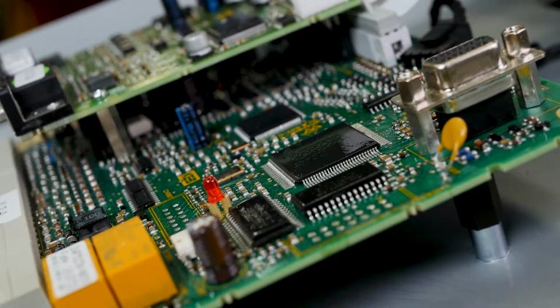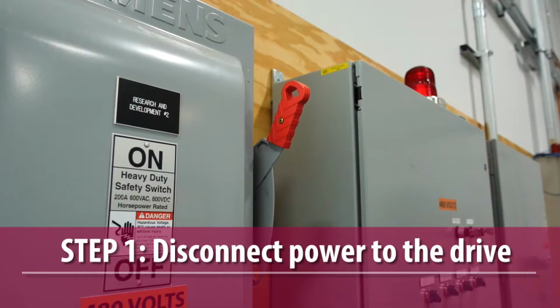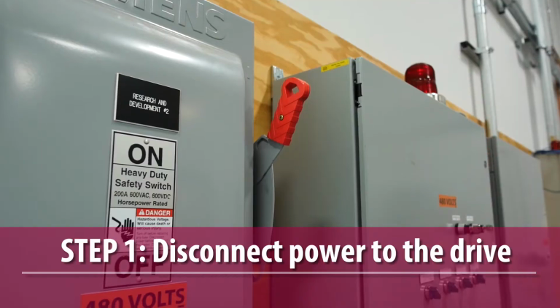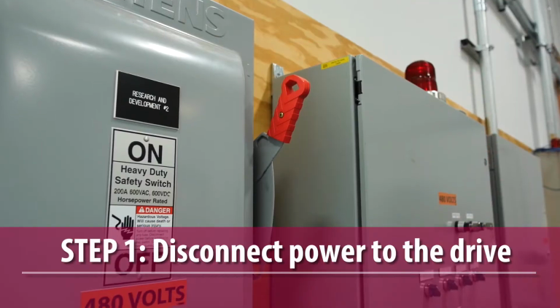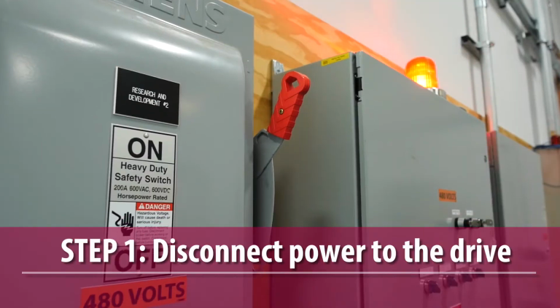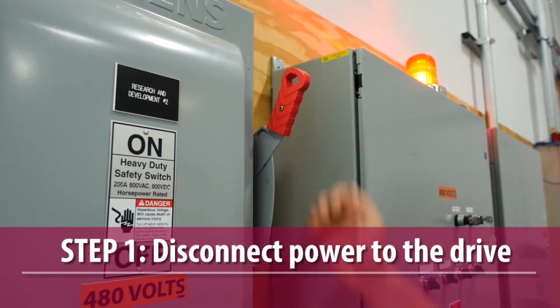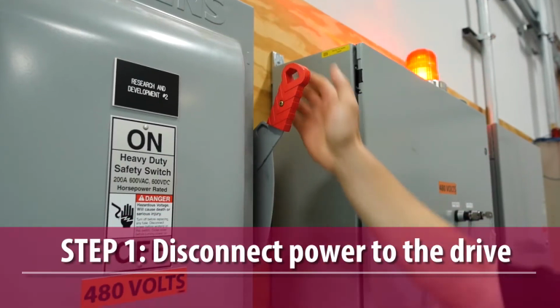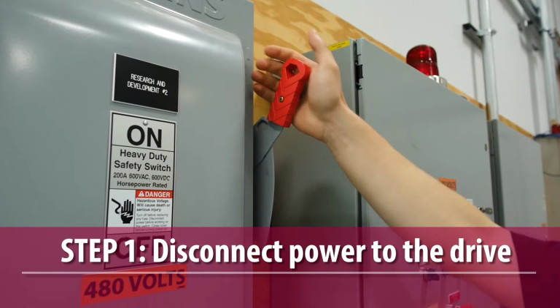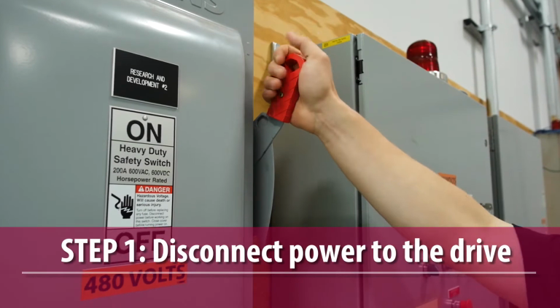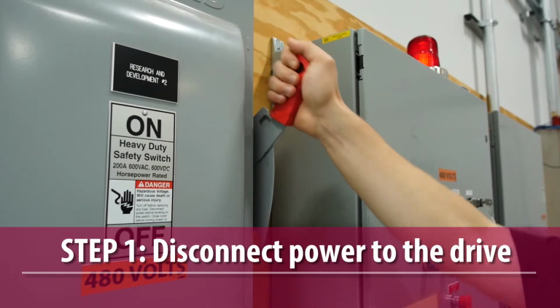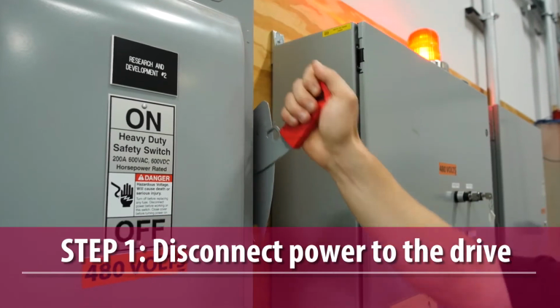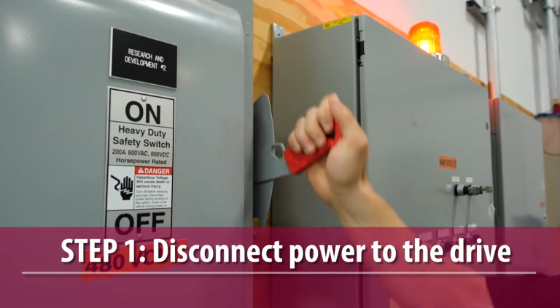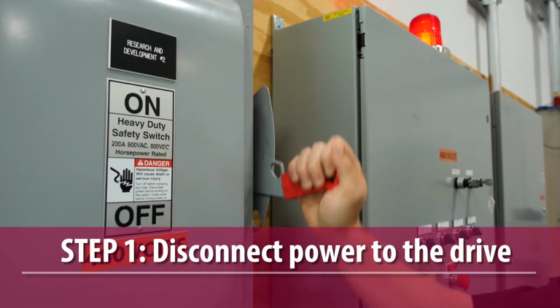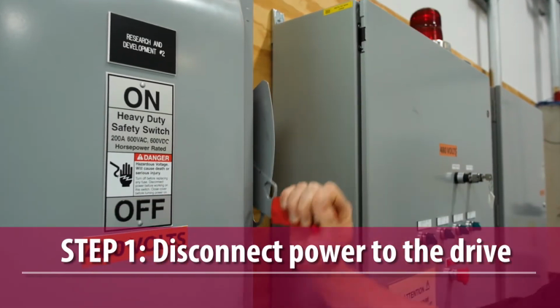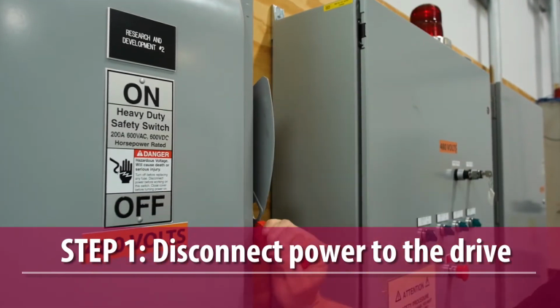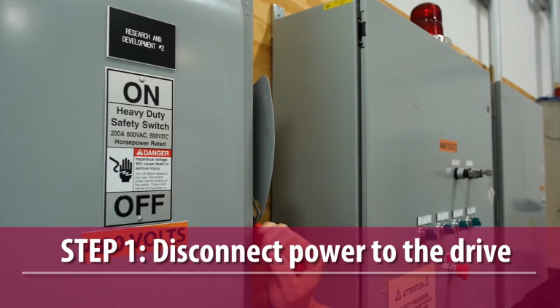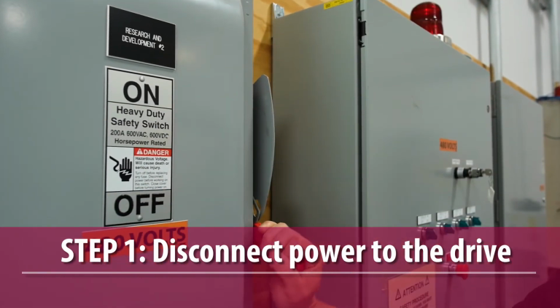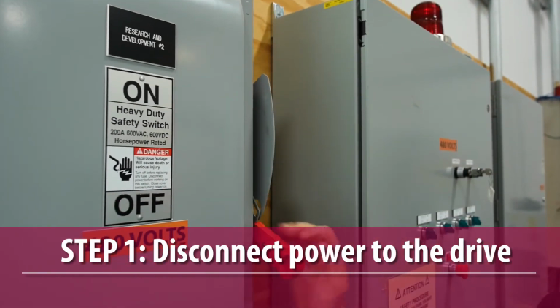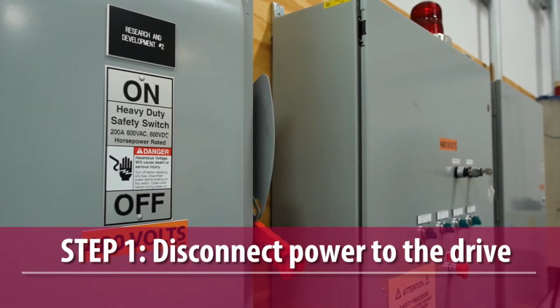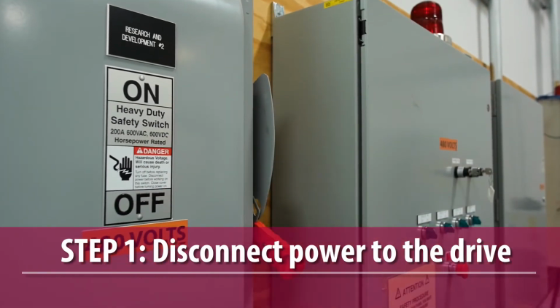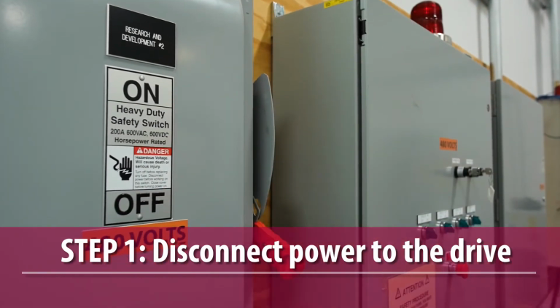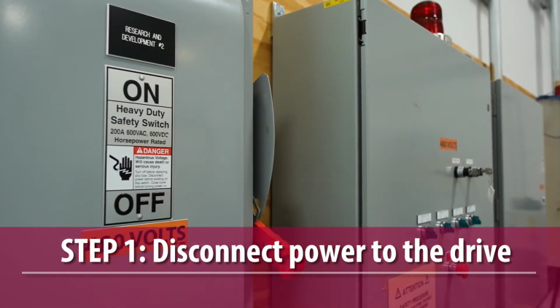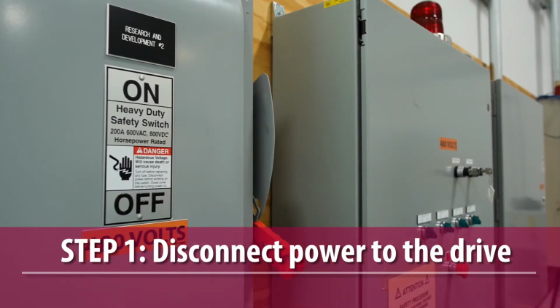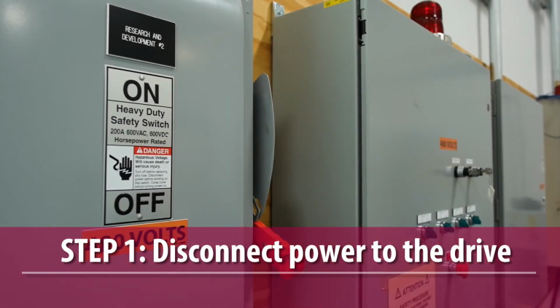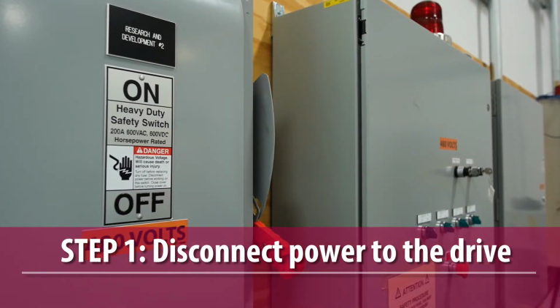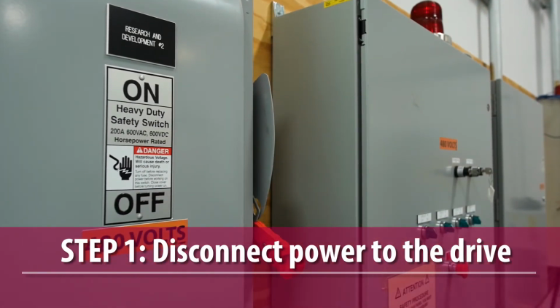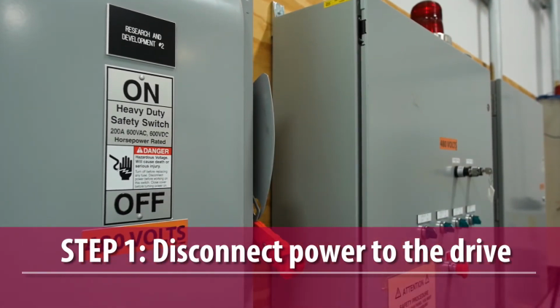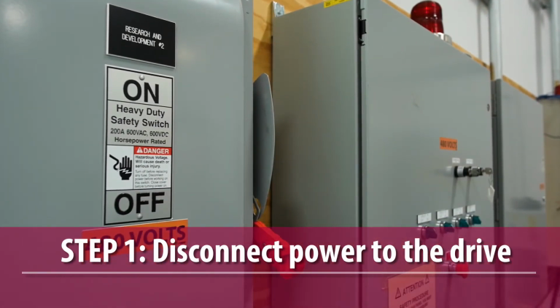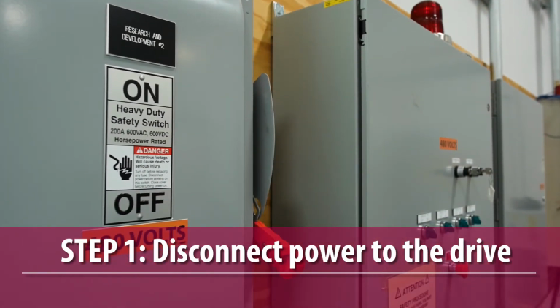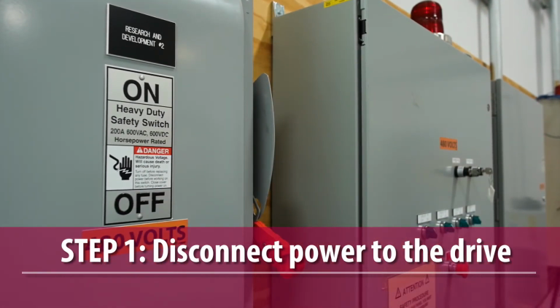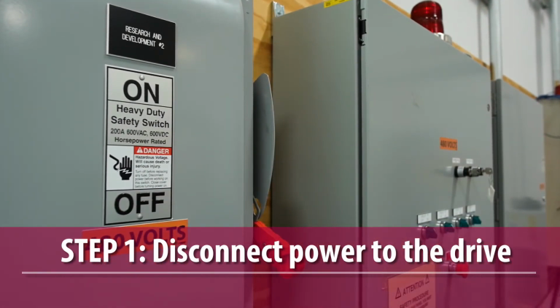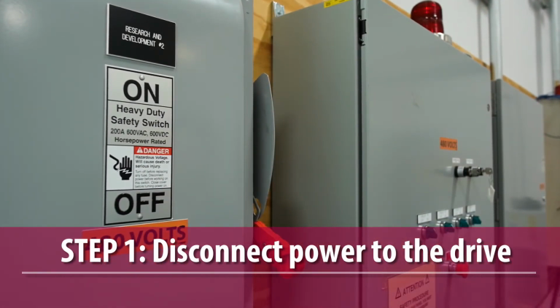First, disconnect power to the drive, lock out the main supply, and allow the DC bus to discharge.